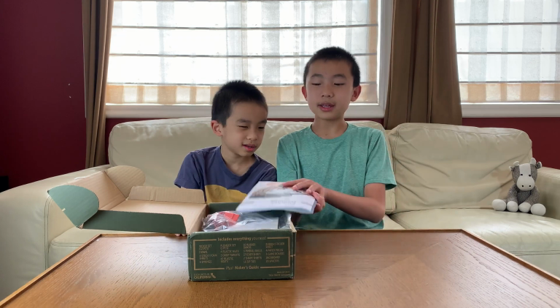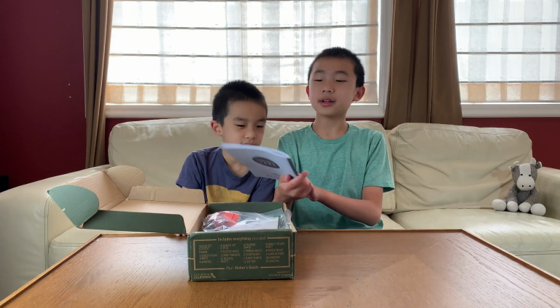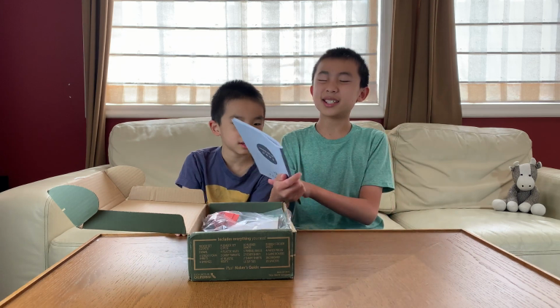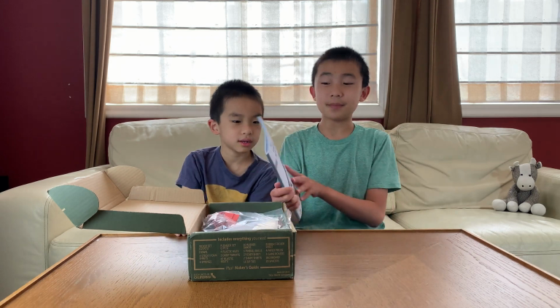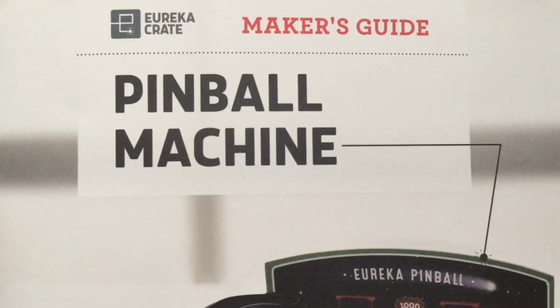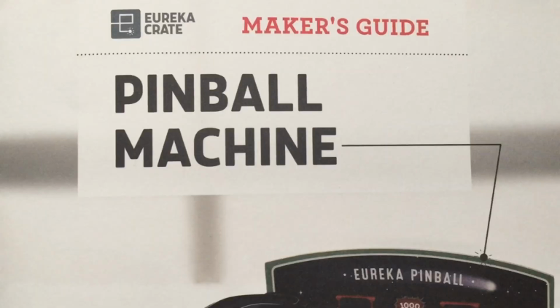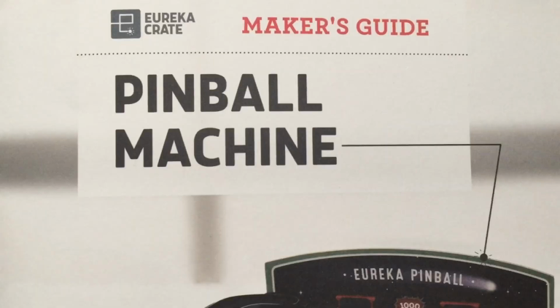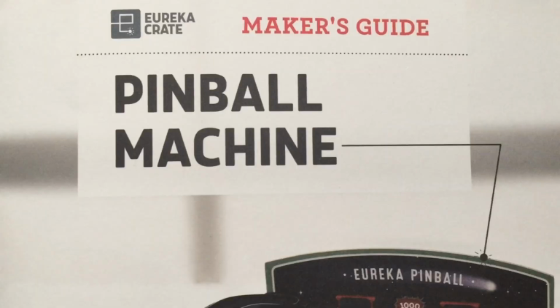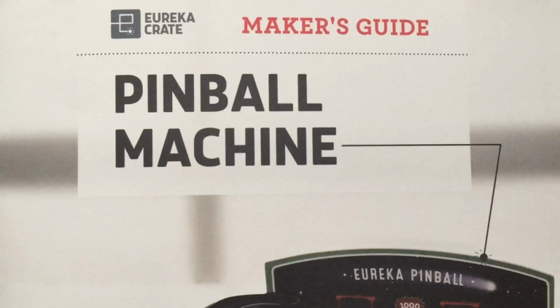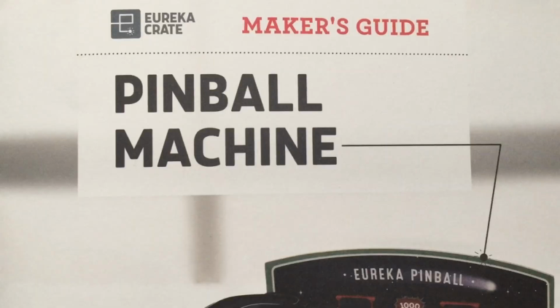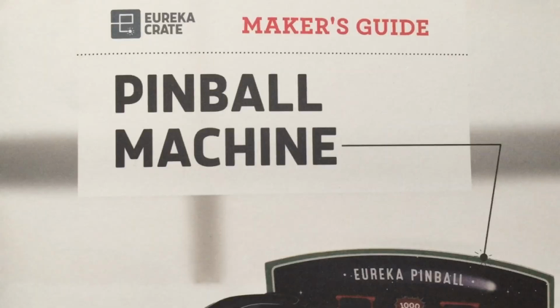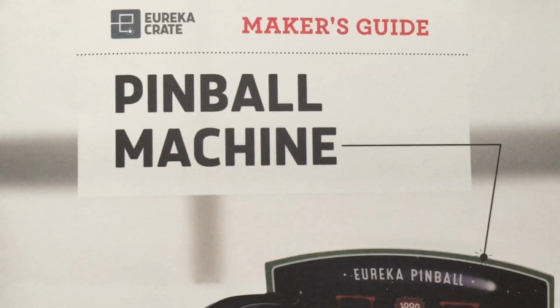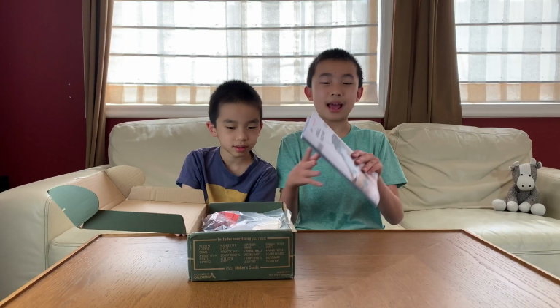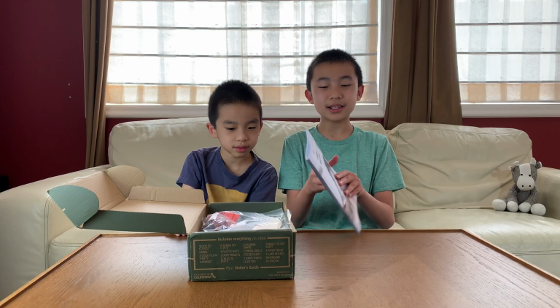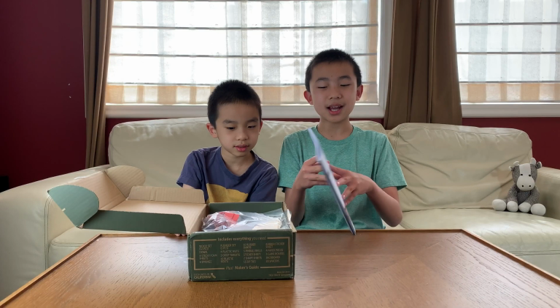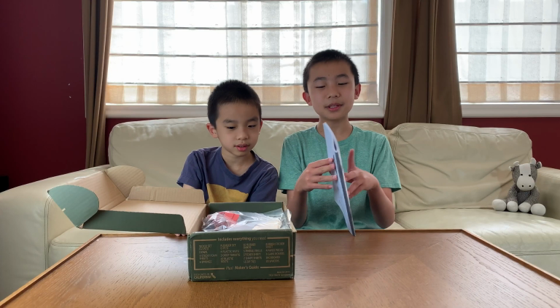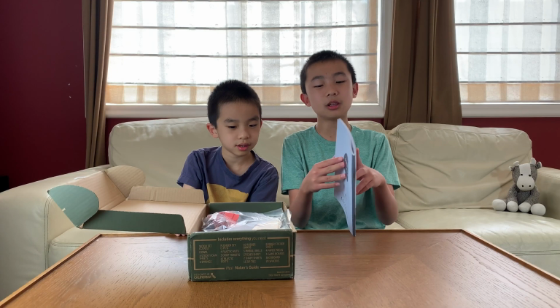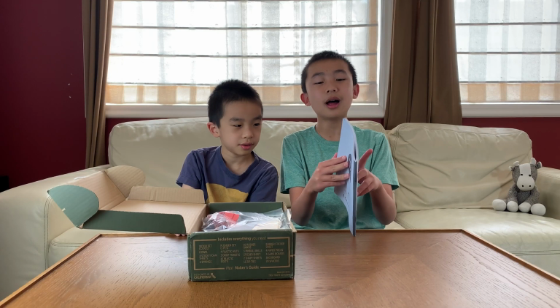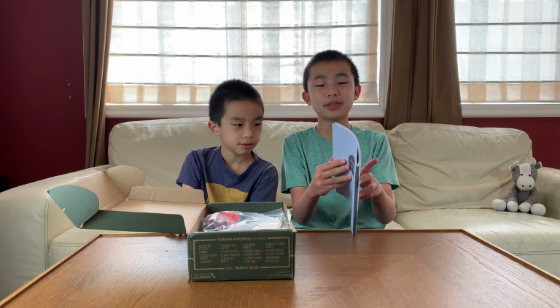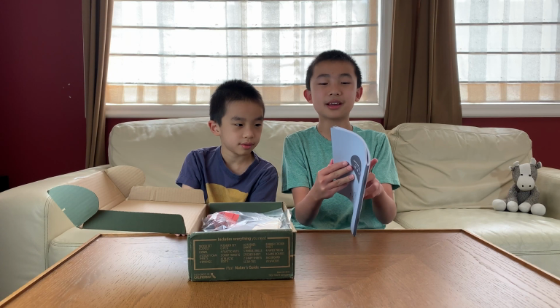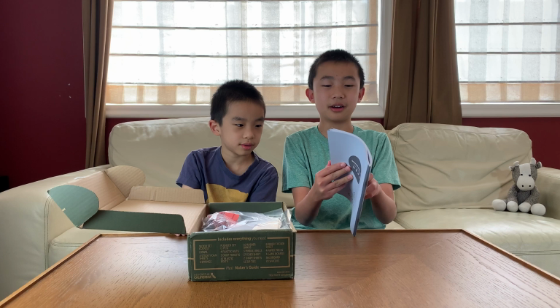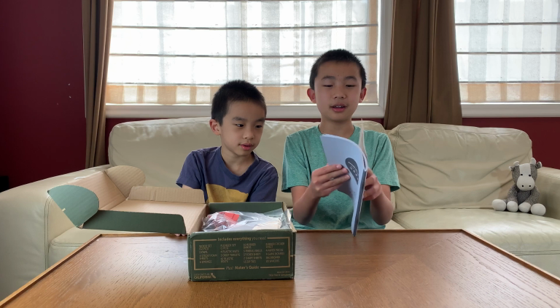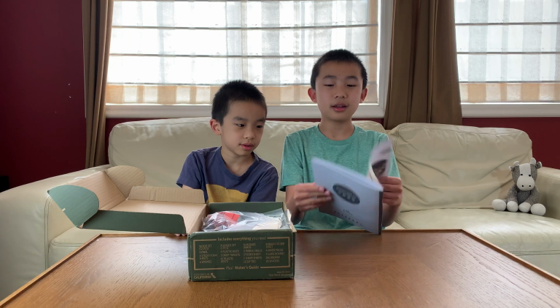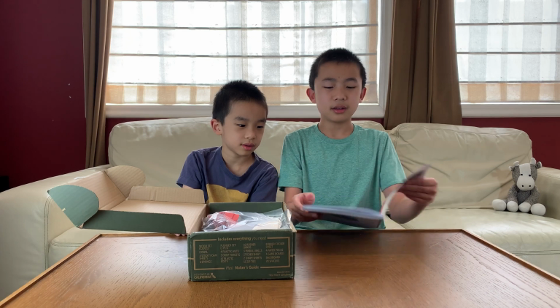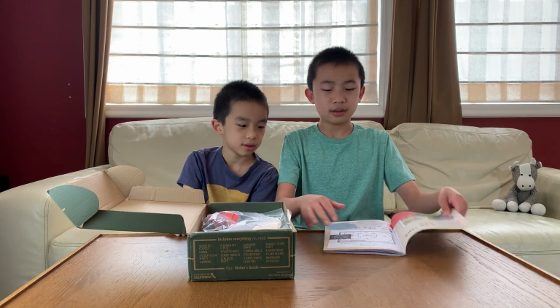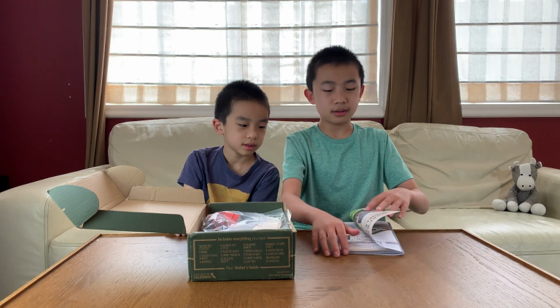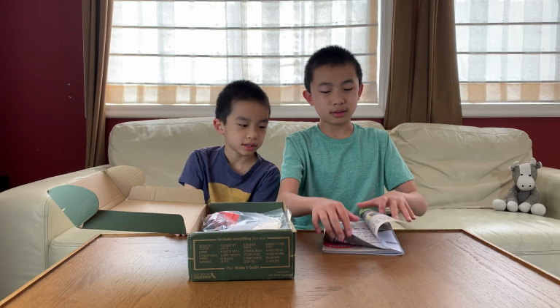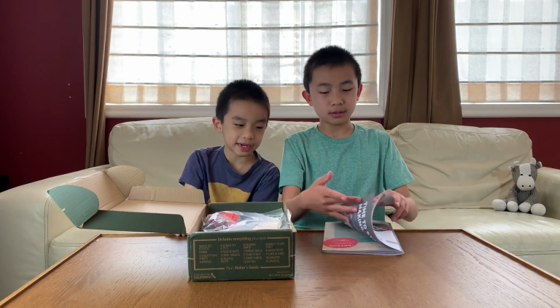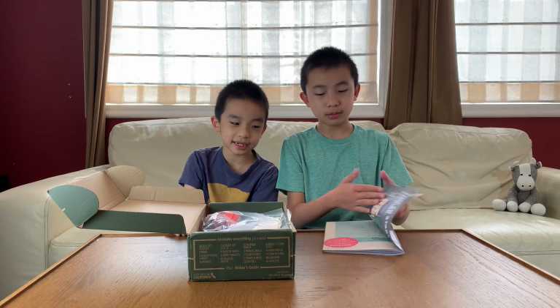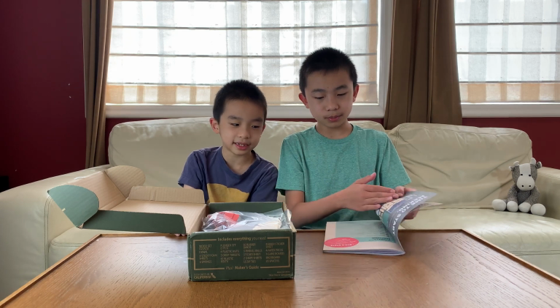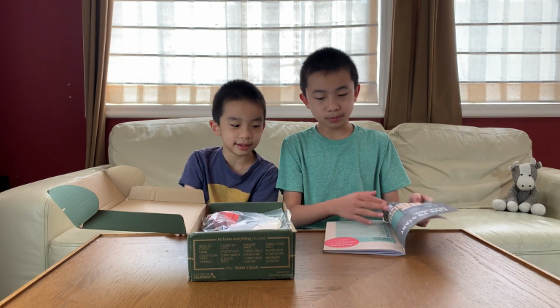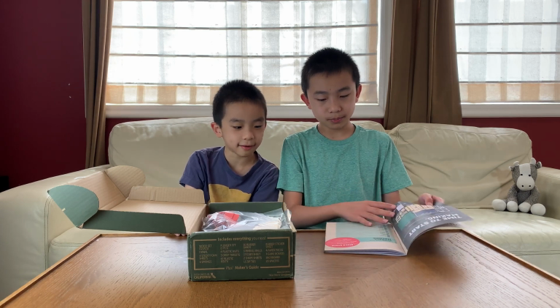Here is the maker's guide for the pinball machine, and this time it's a lot thicker. I'm guessing this is hard.